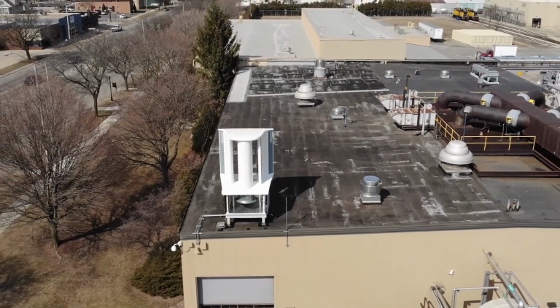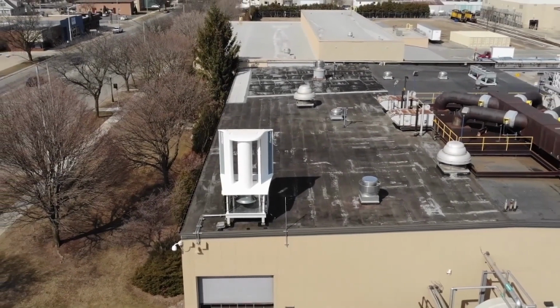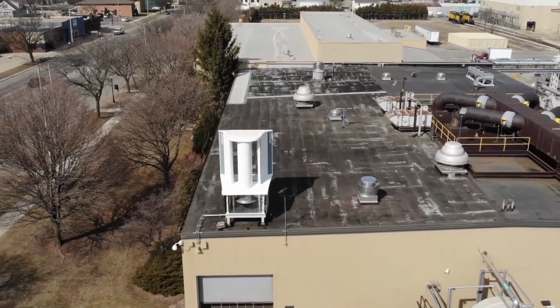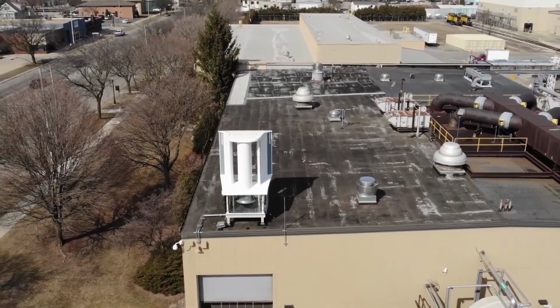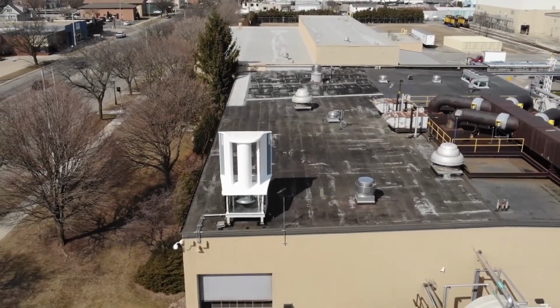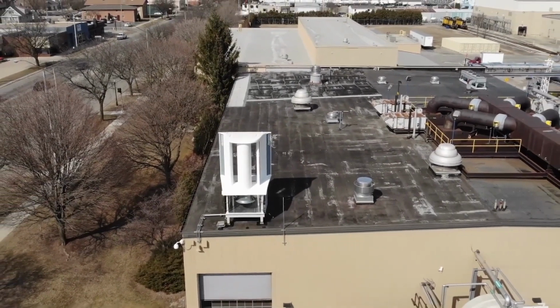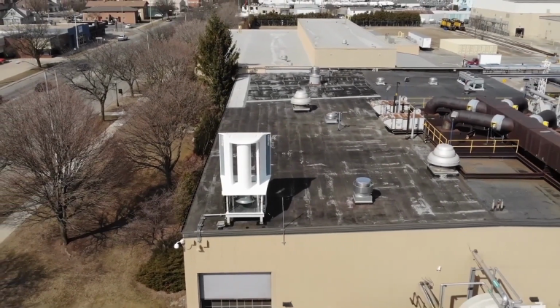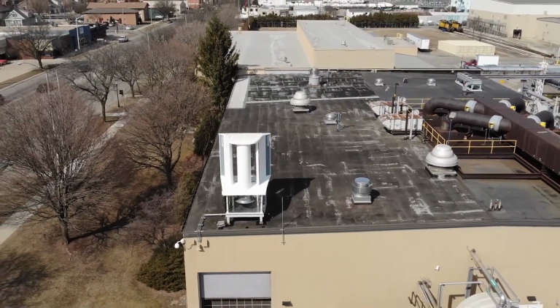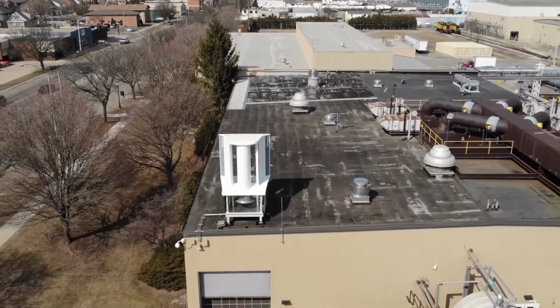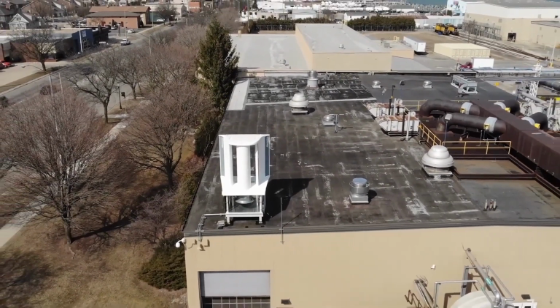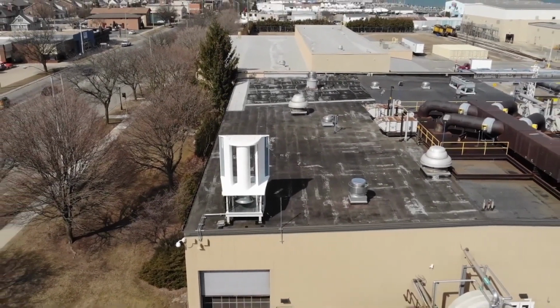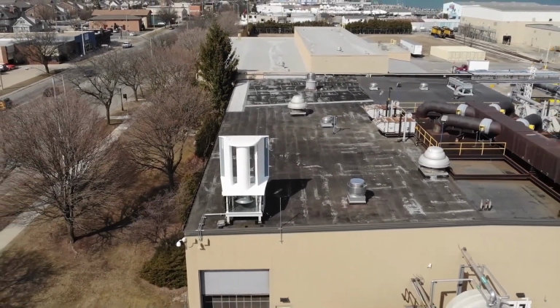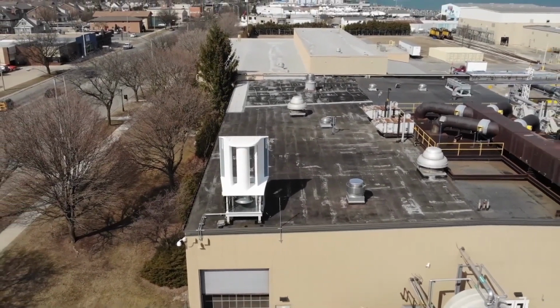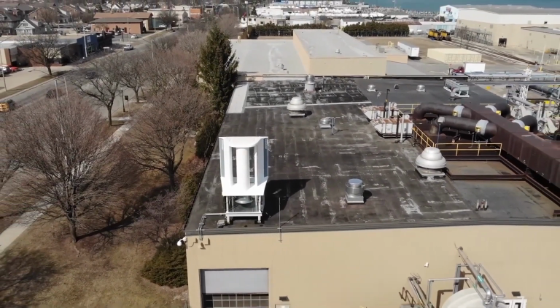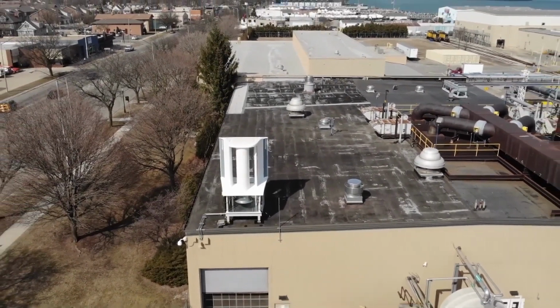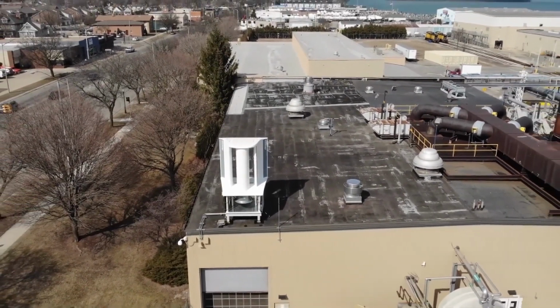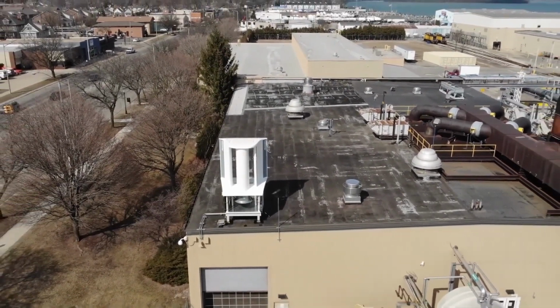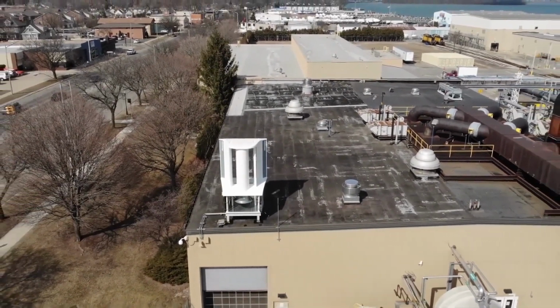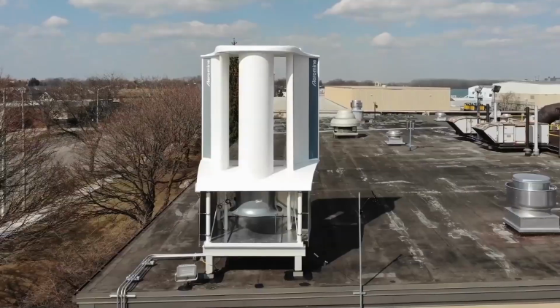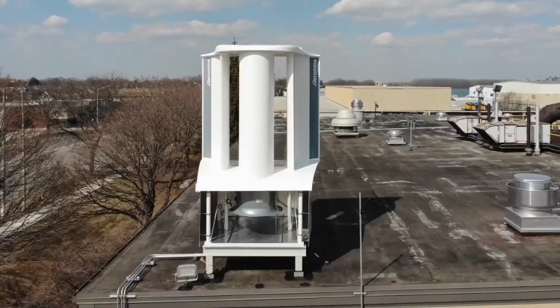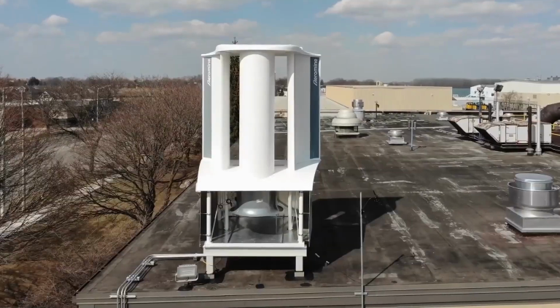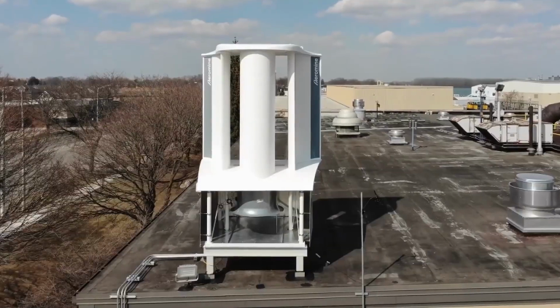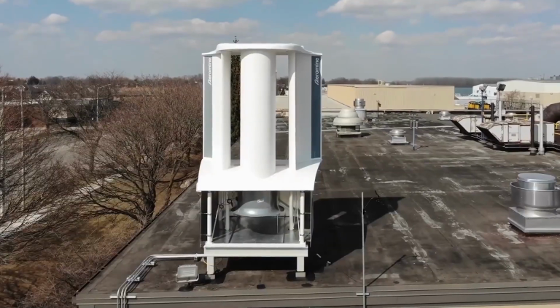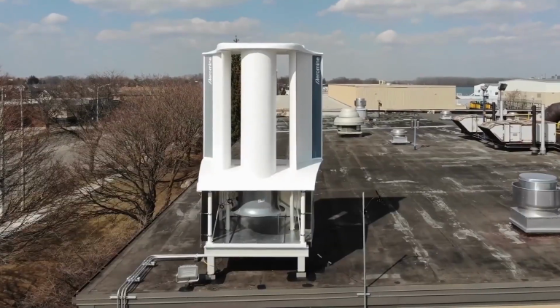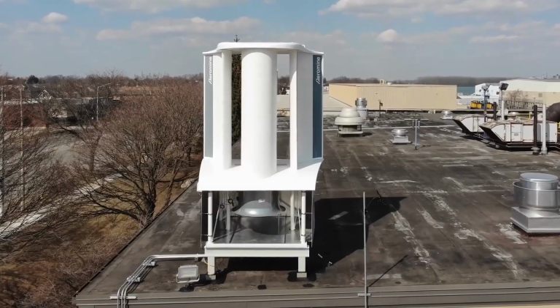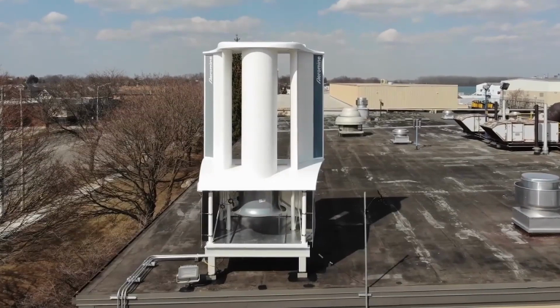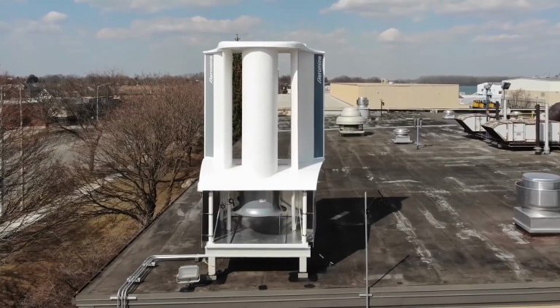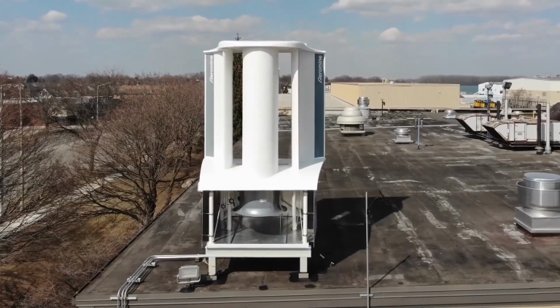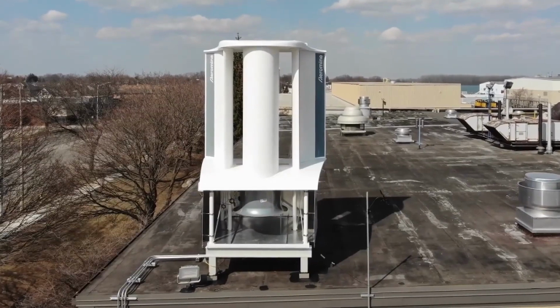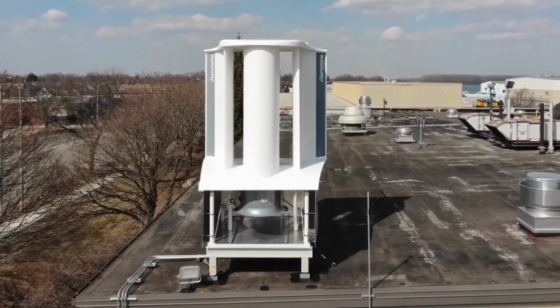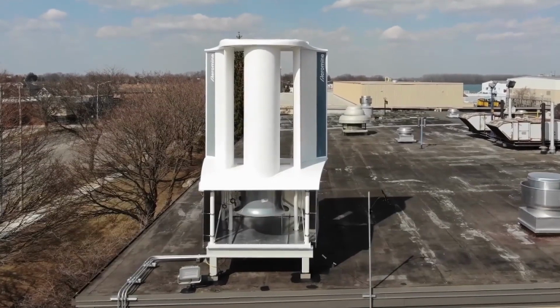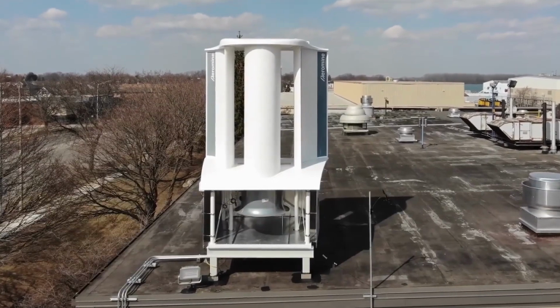However, vertical turbines are less efficient and more expensive than horizontal turbines.